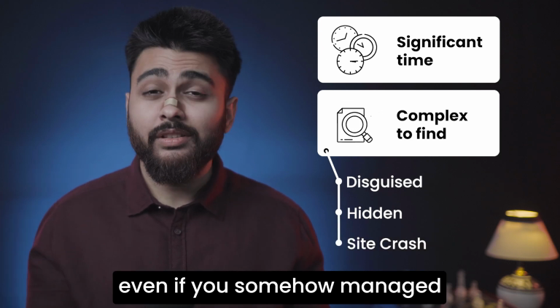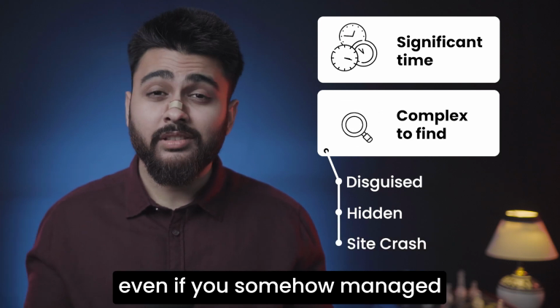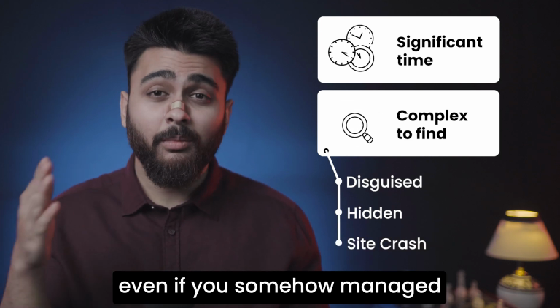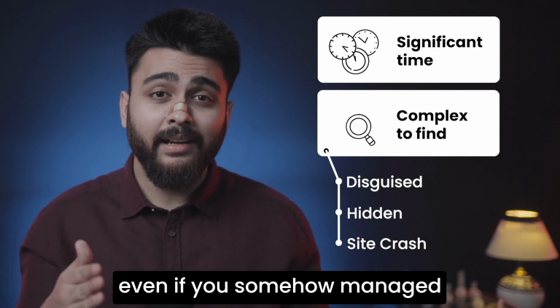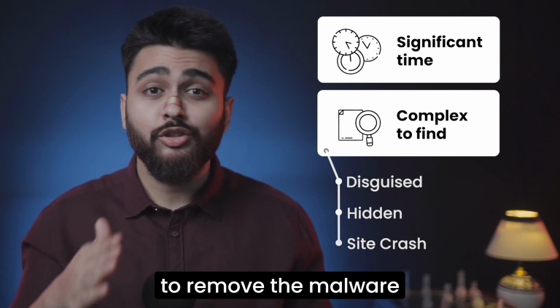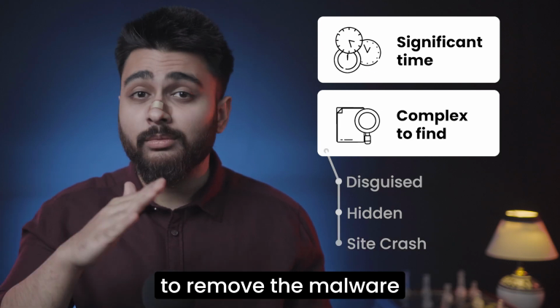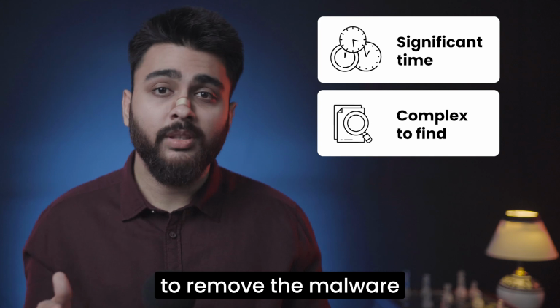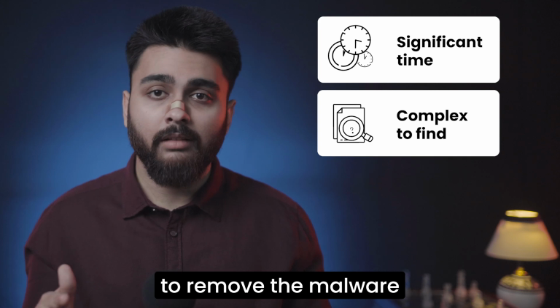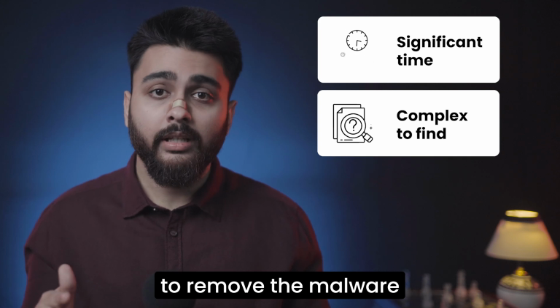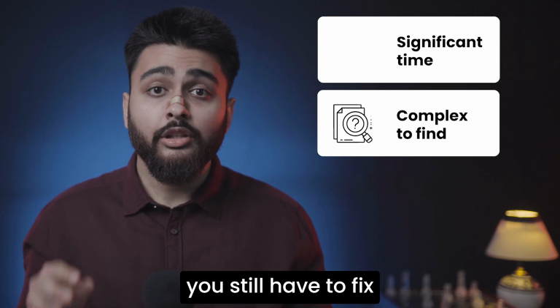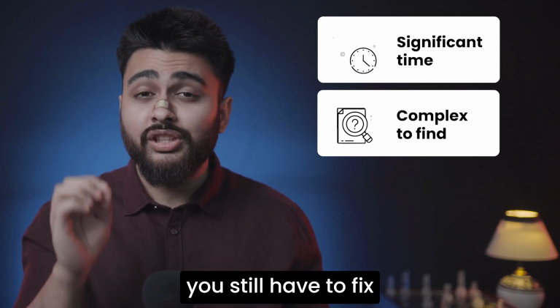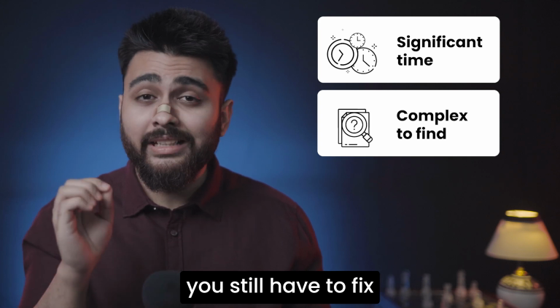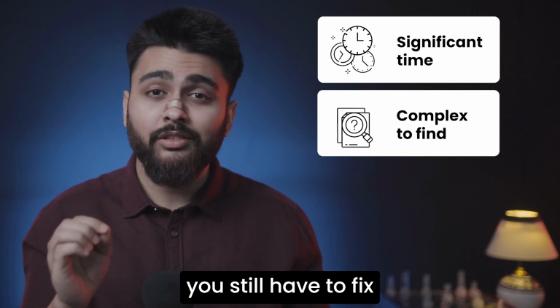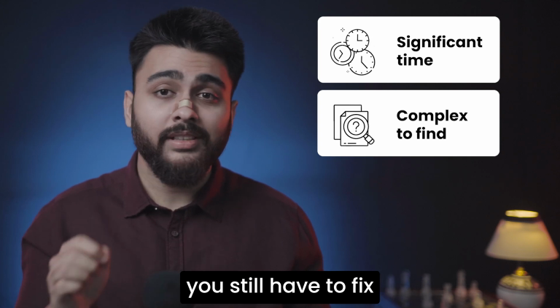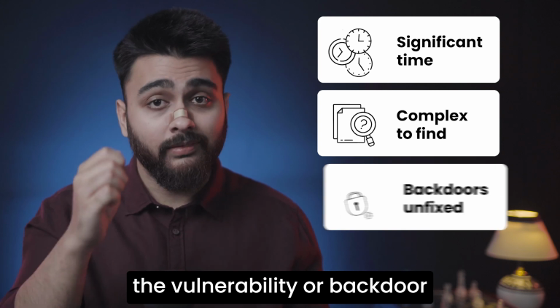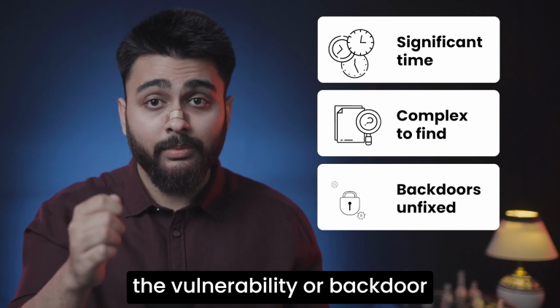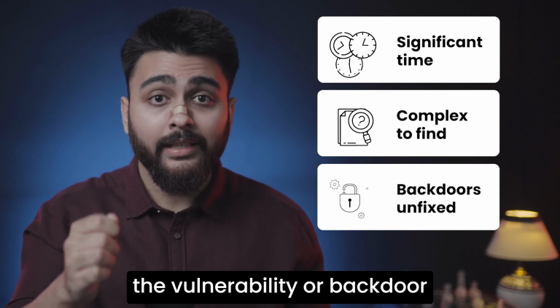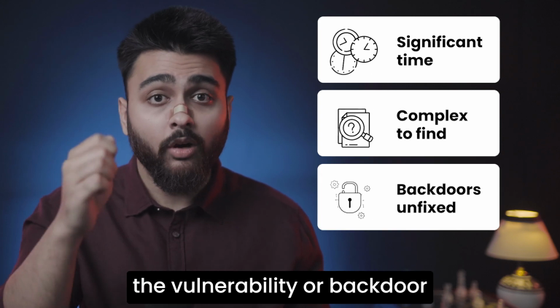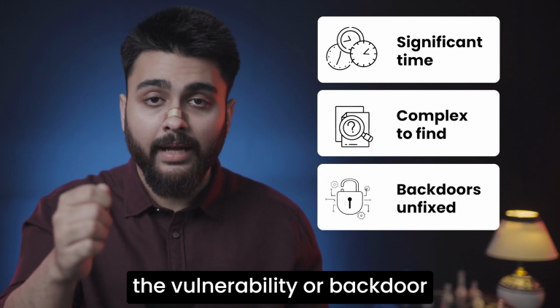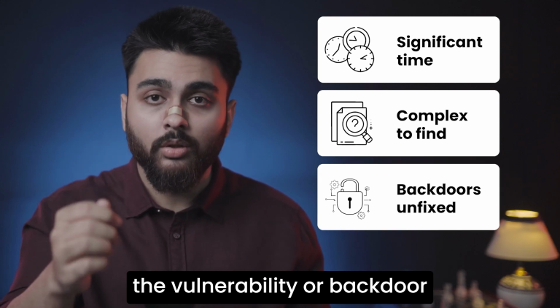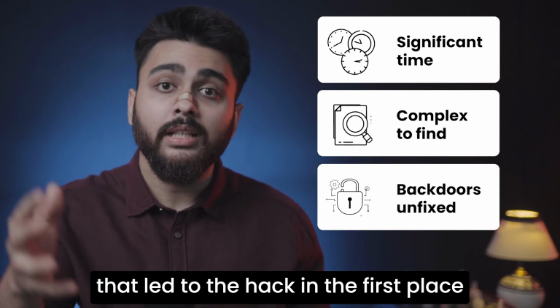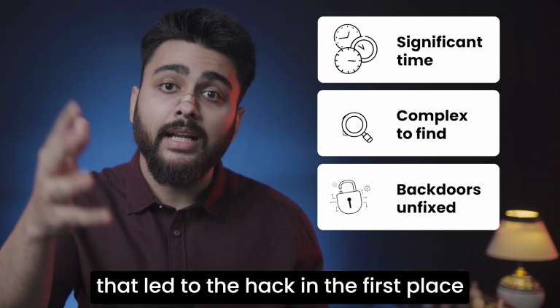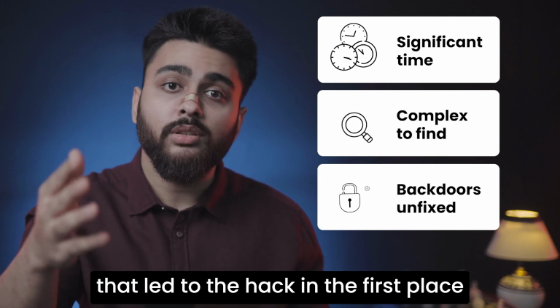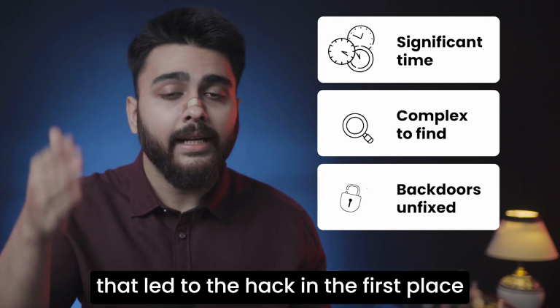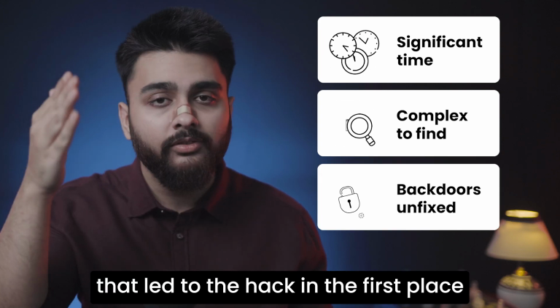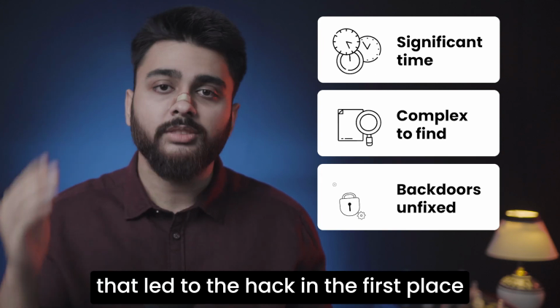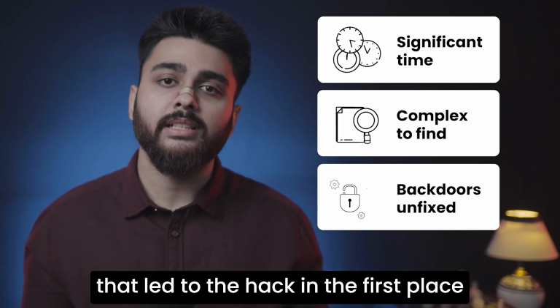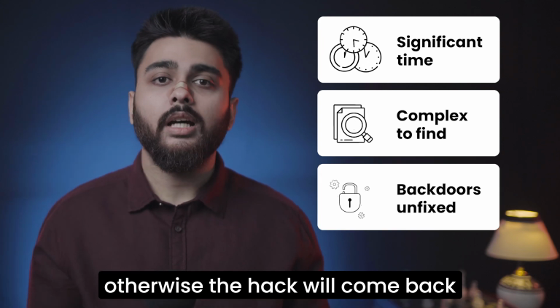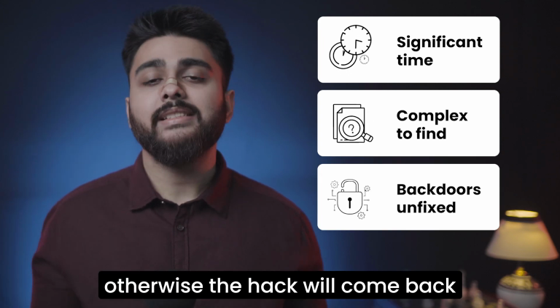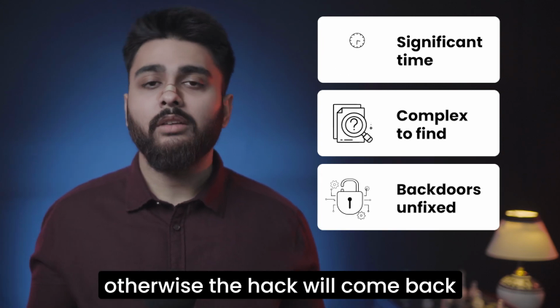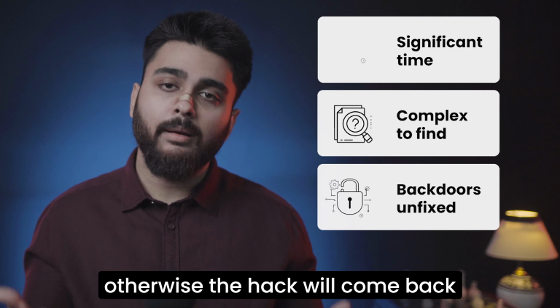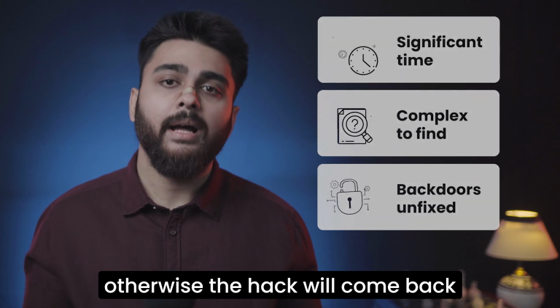Even if you somehow manage to remove the malware, you still have to fix the vulnerability or backdoor that led to the hack in the first place. Otherwise, the hack will come back.